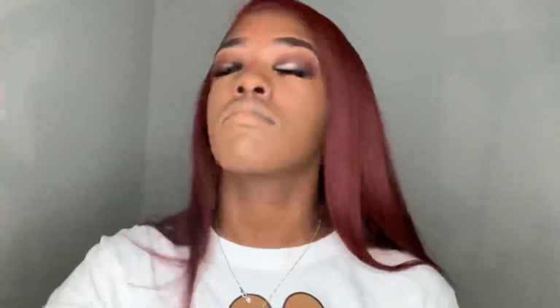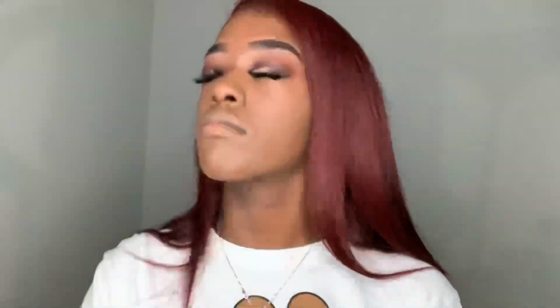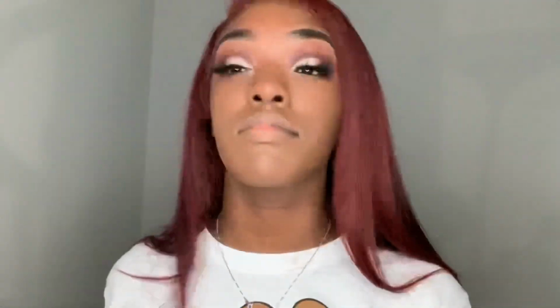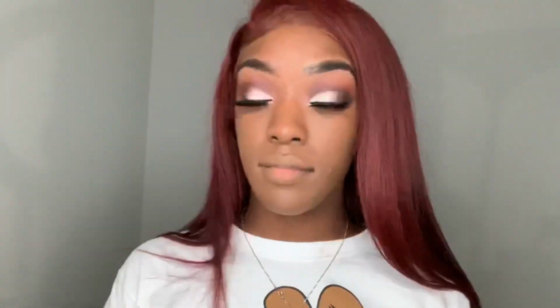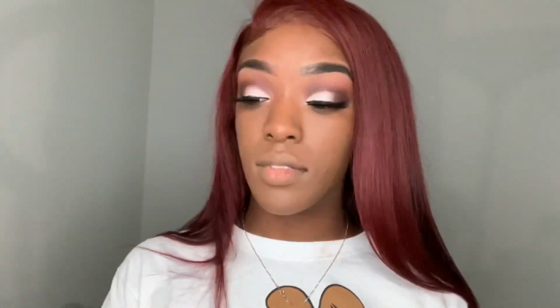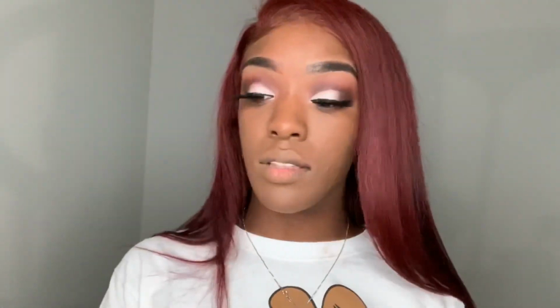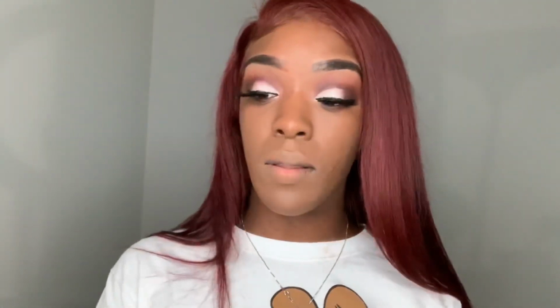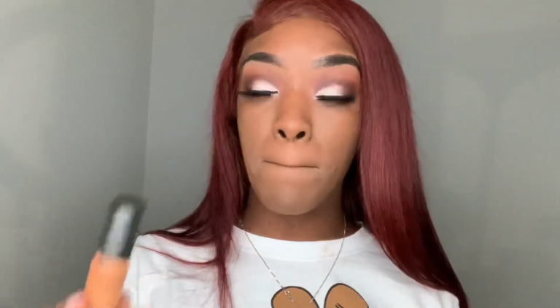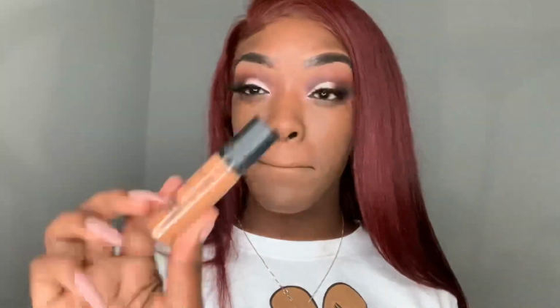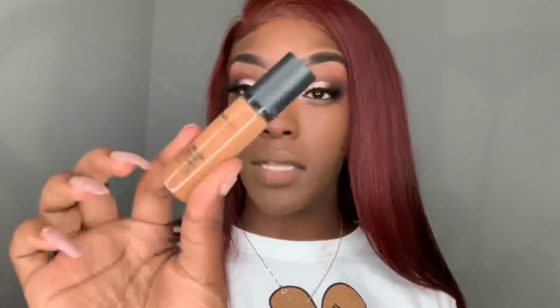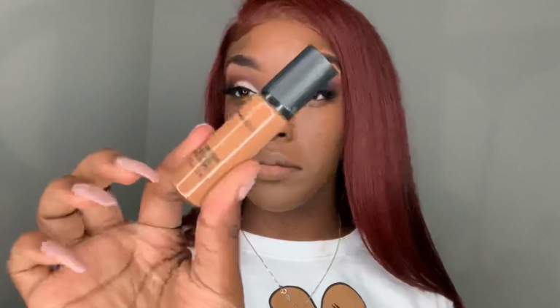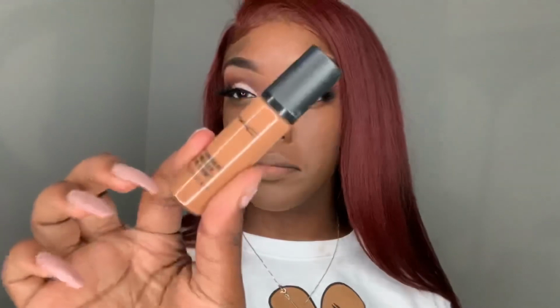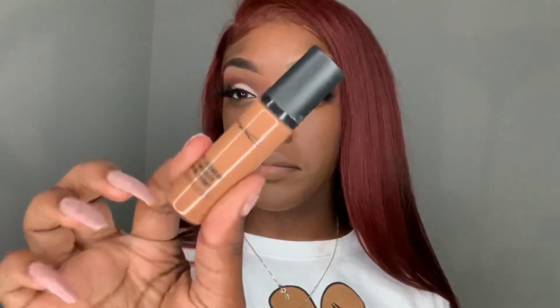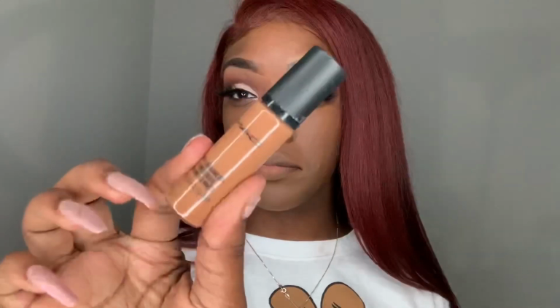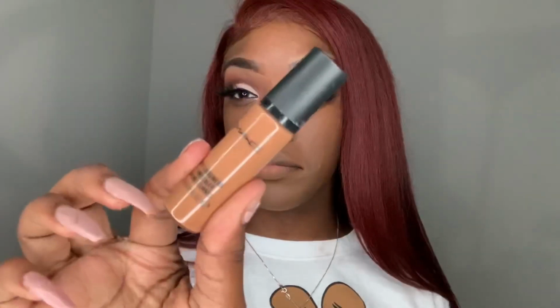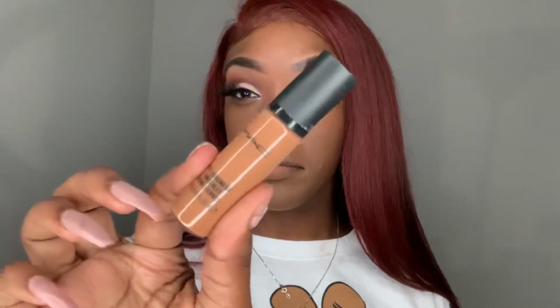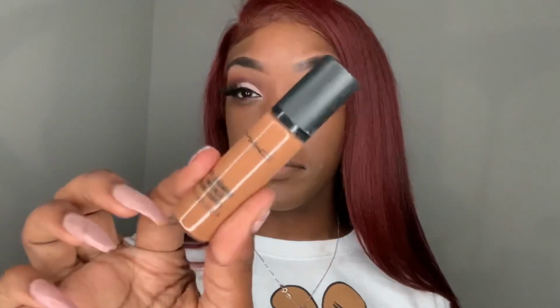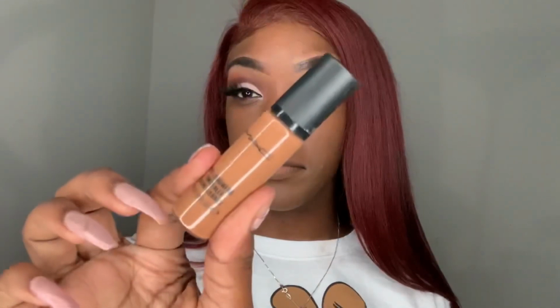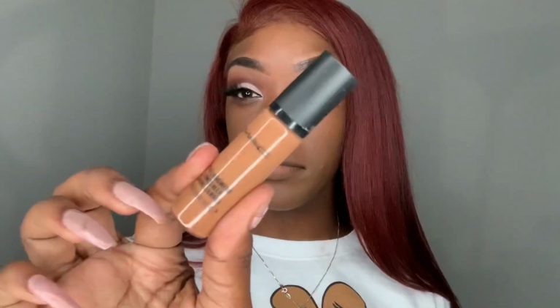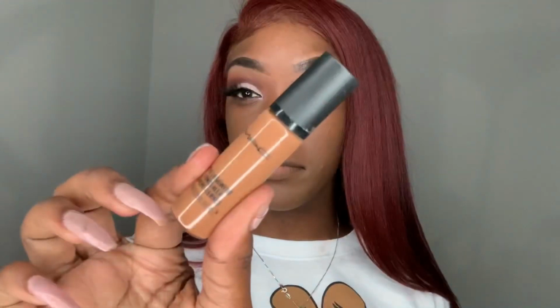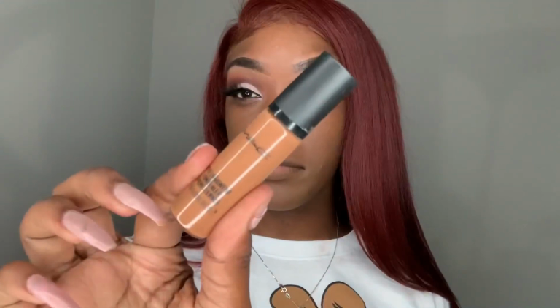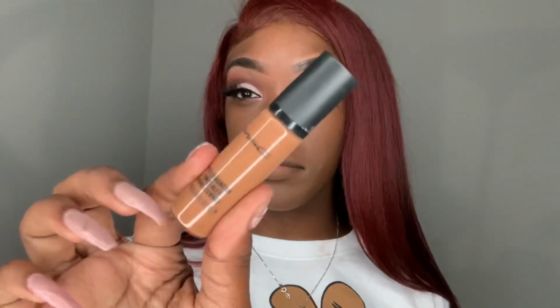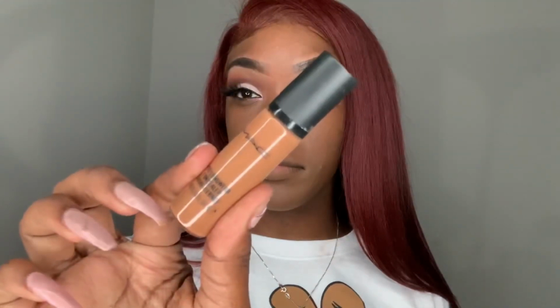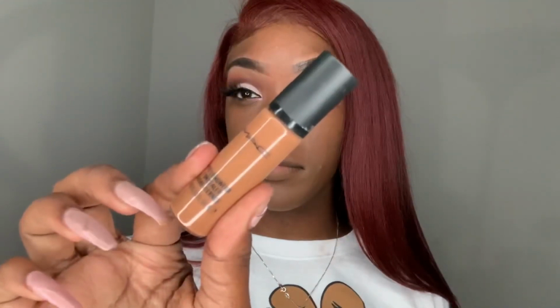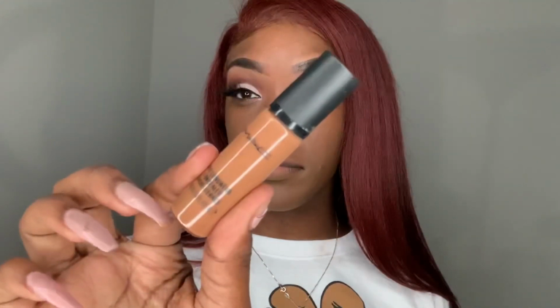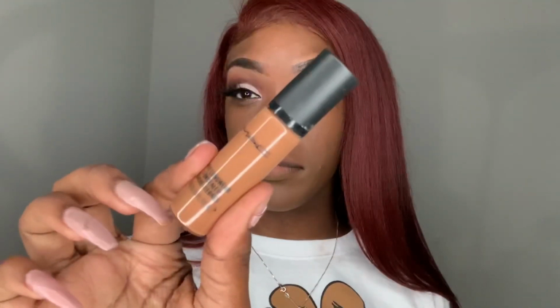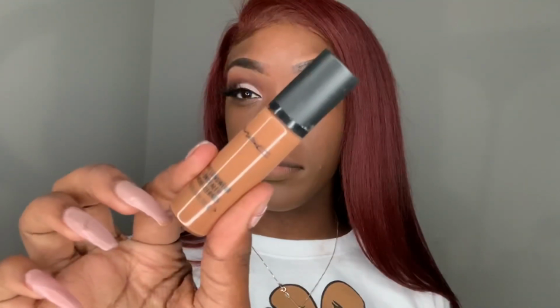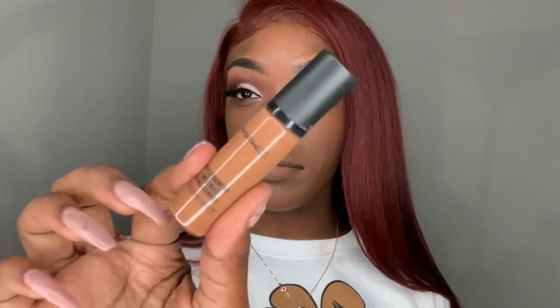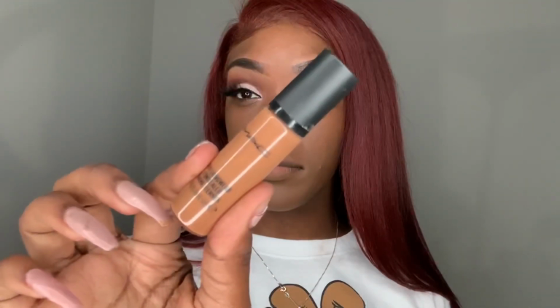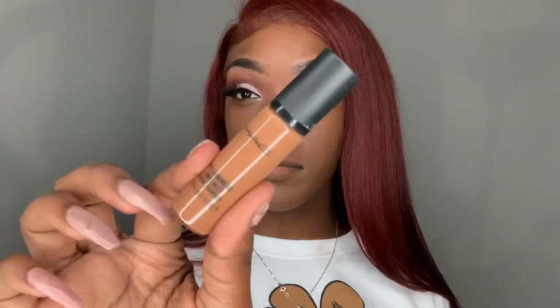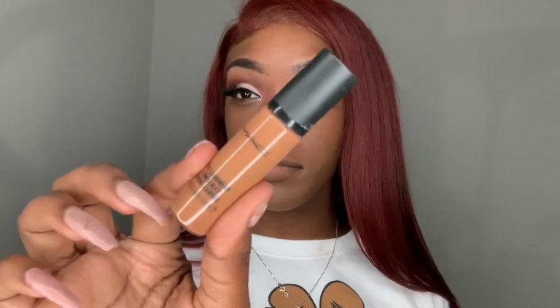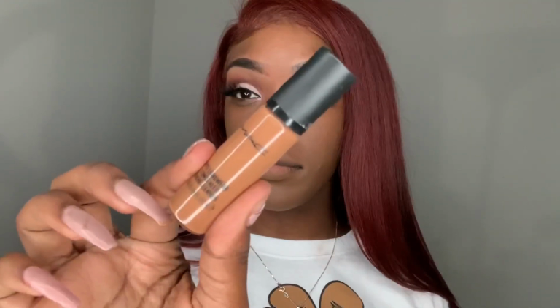To highlight, I'm going to use my same MAC Prolongwear Concealer that I used in the beginning in the shade NW40.